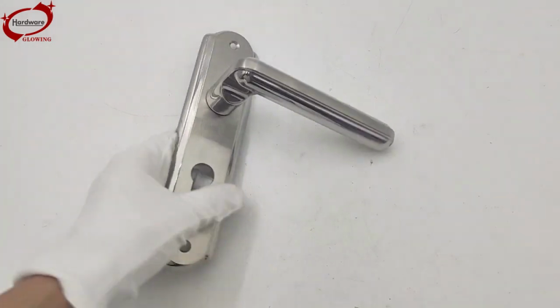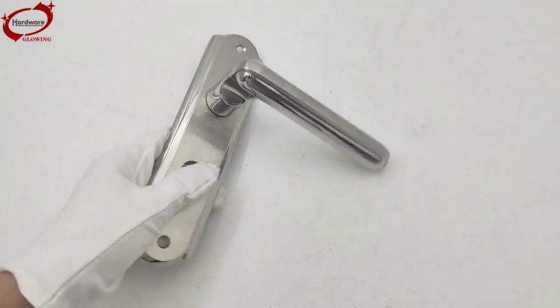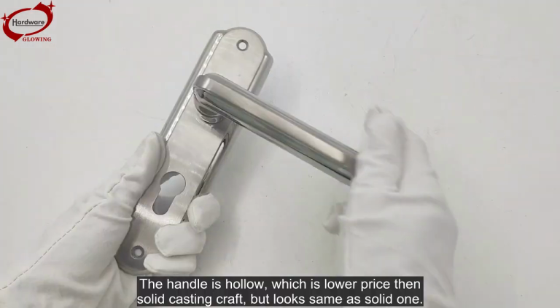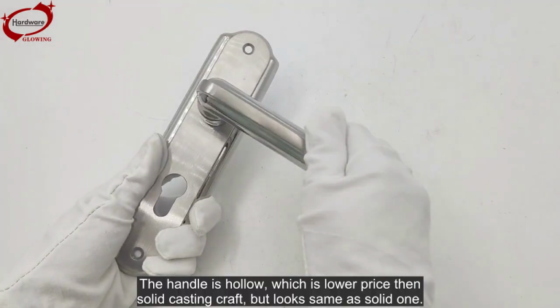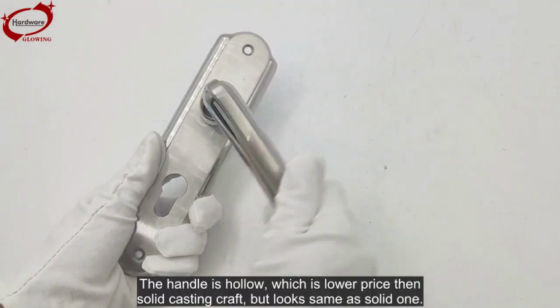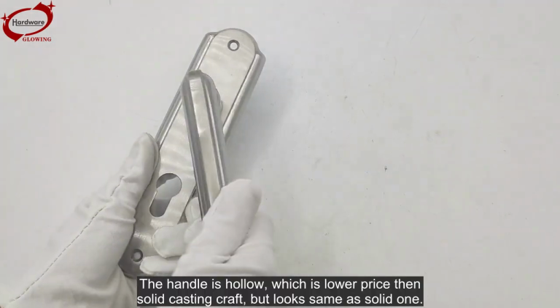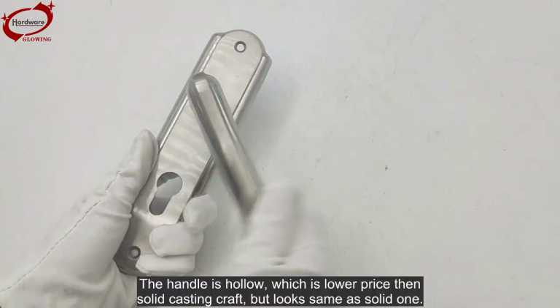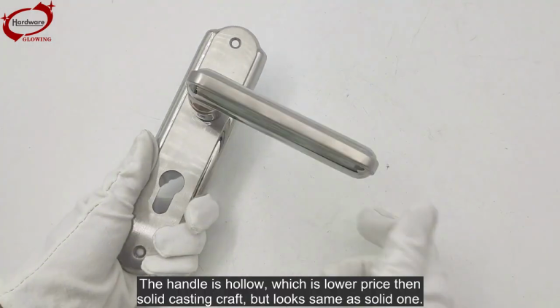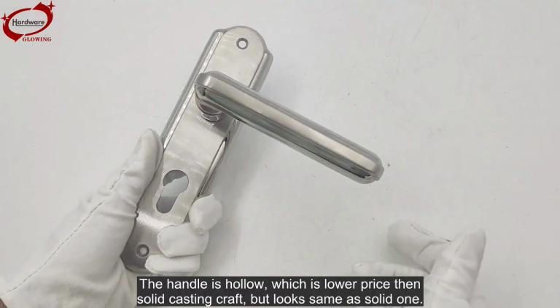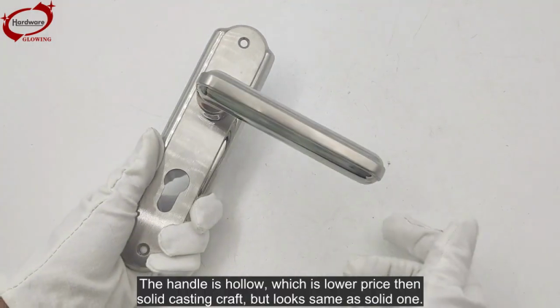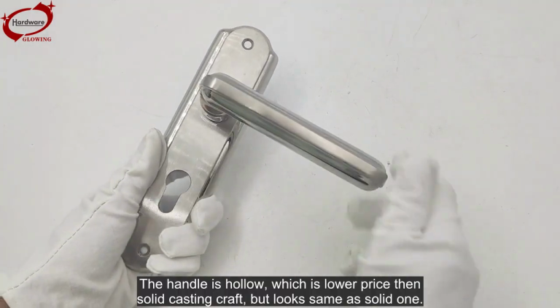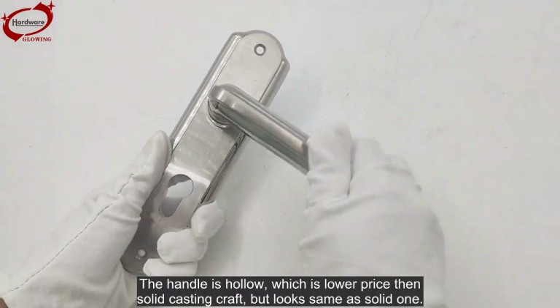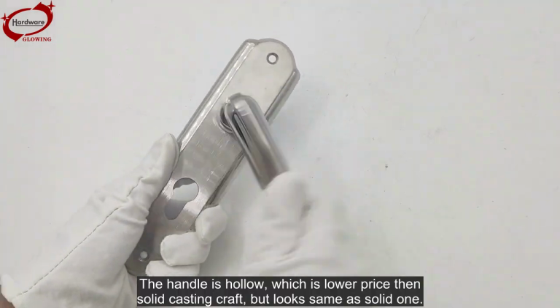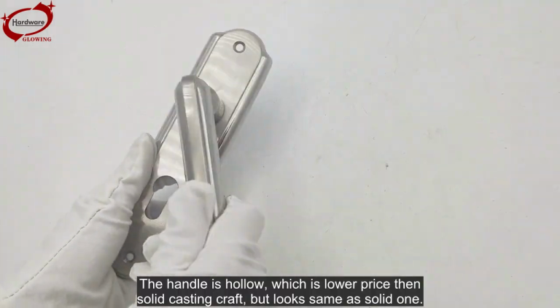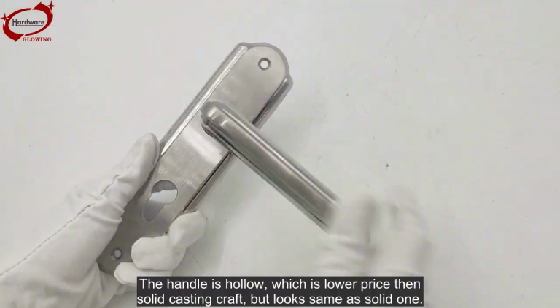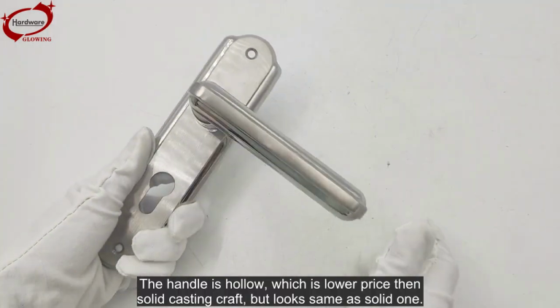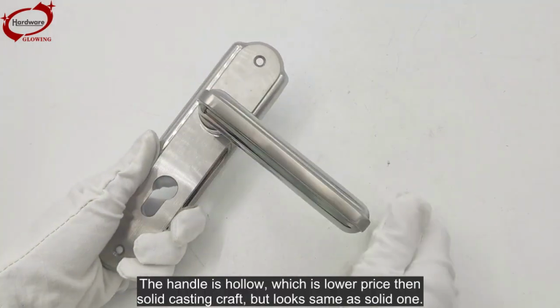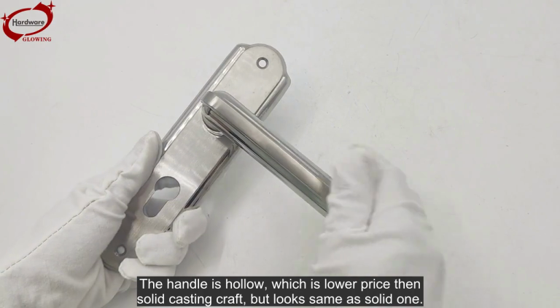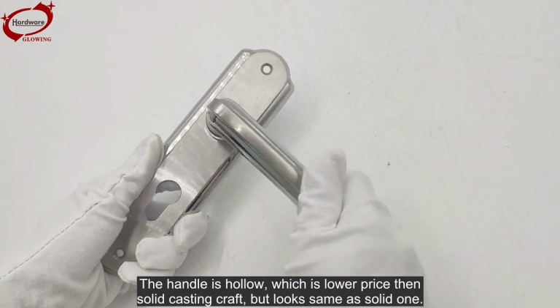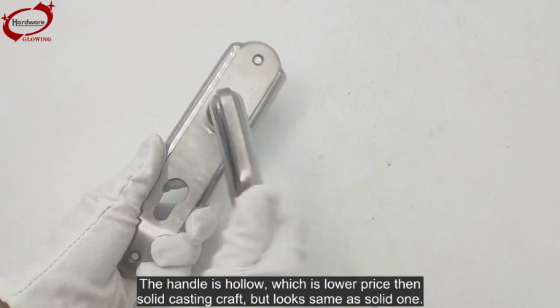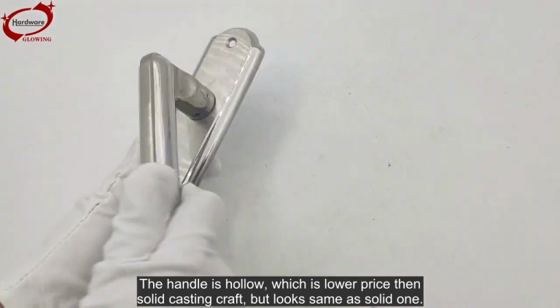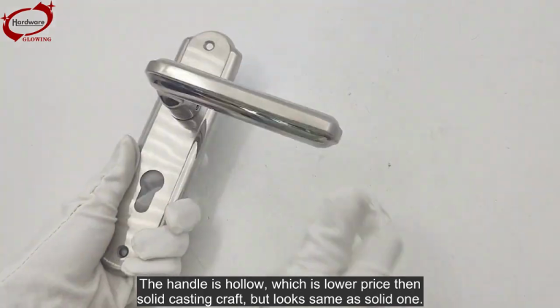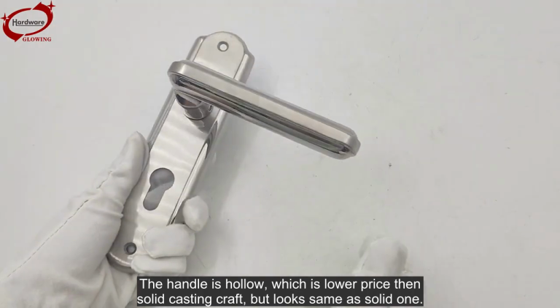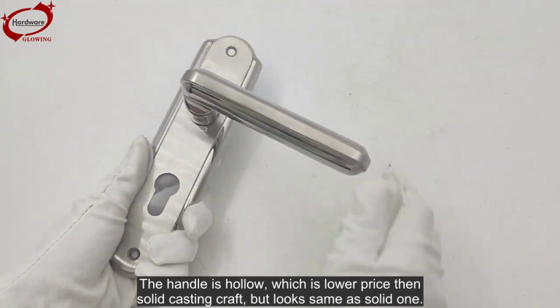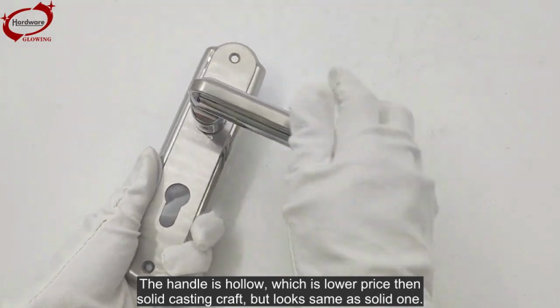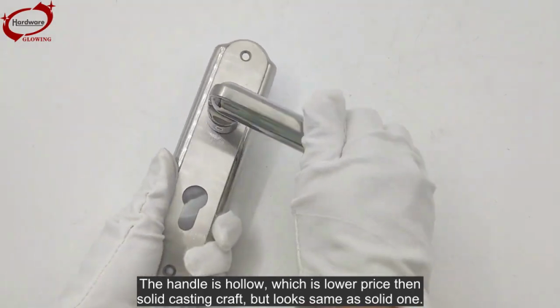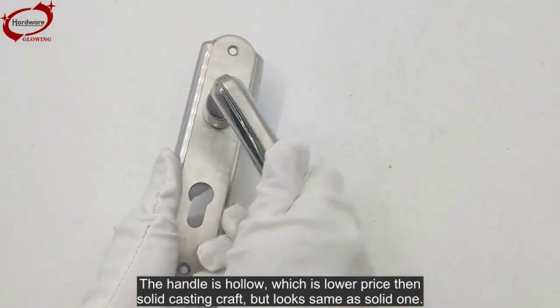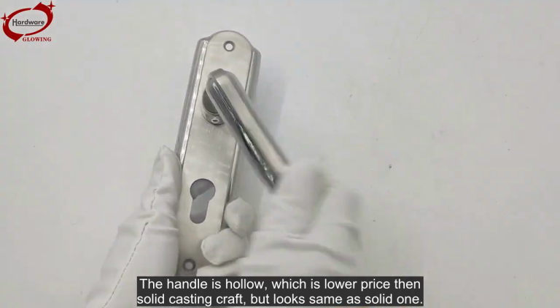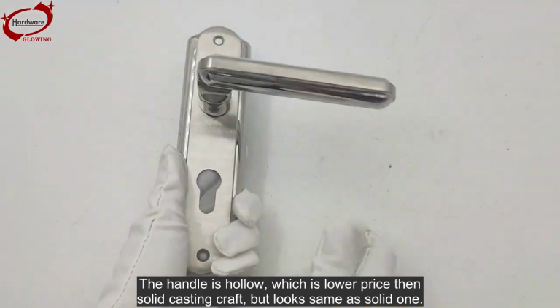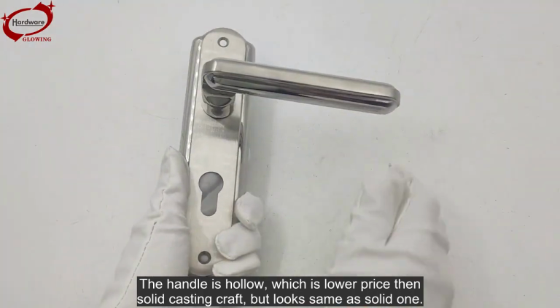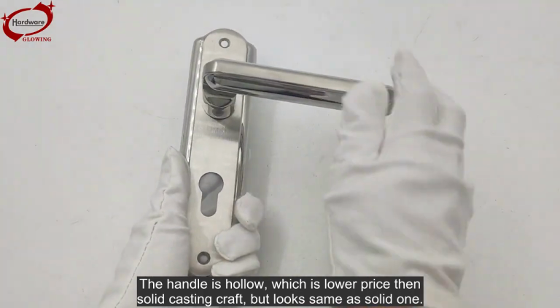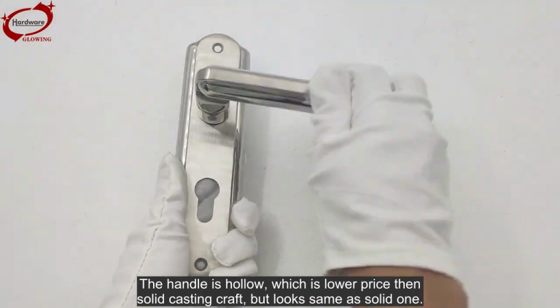The handle is hollow, which makes it lower in price than solid casting craft, but it looks the same as a solid one.